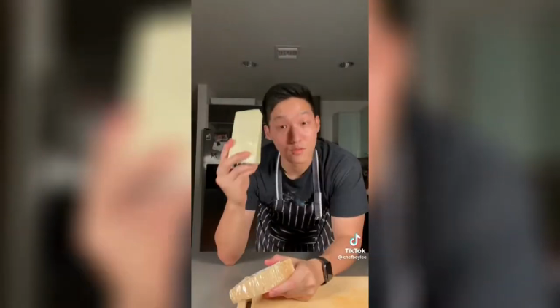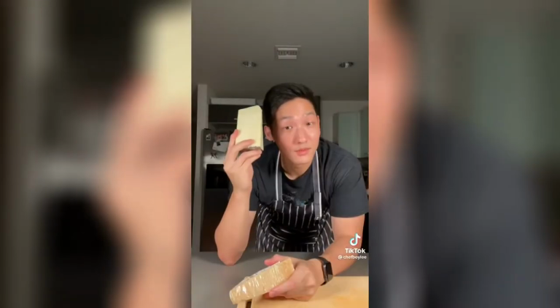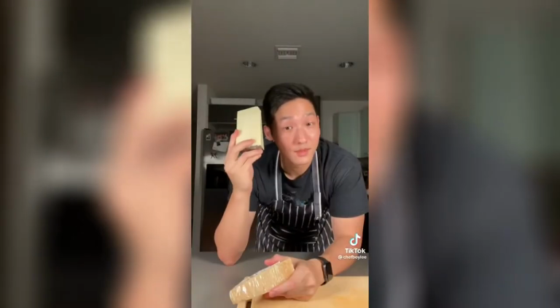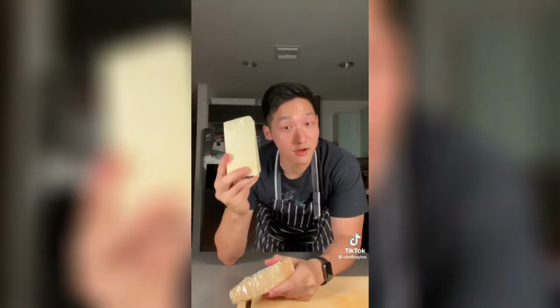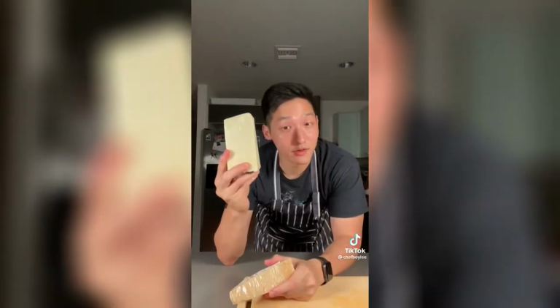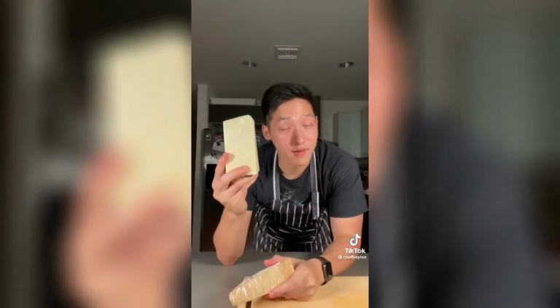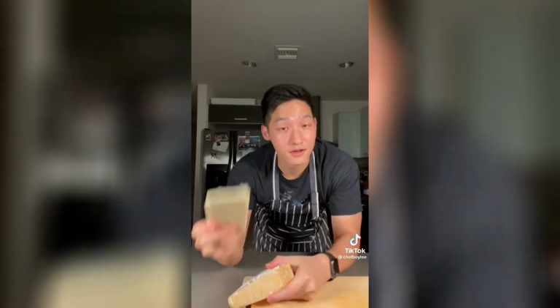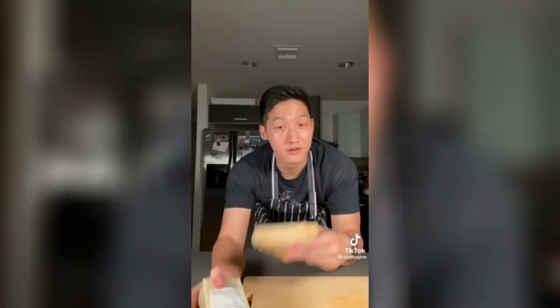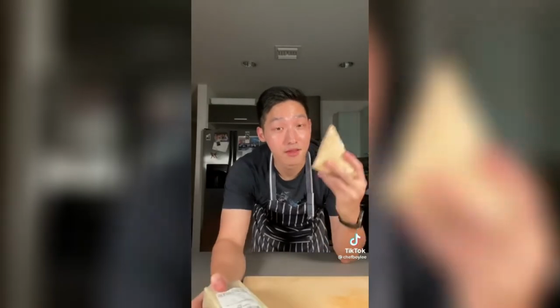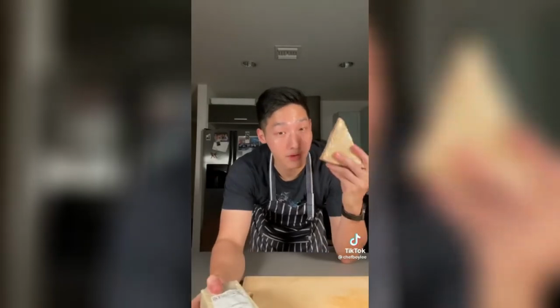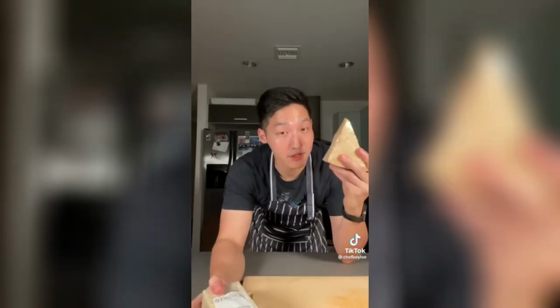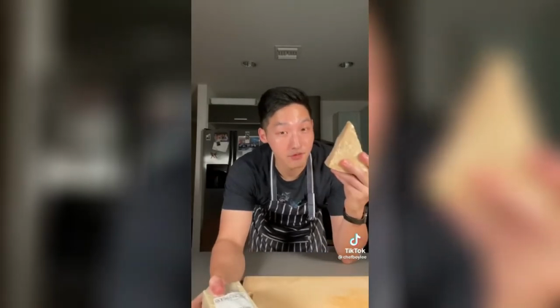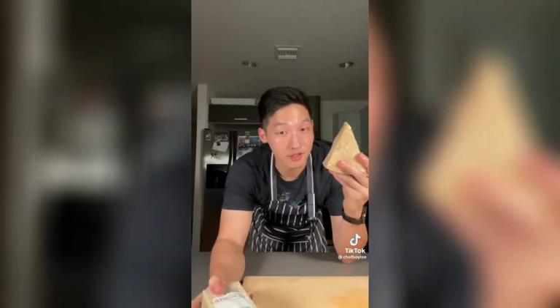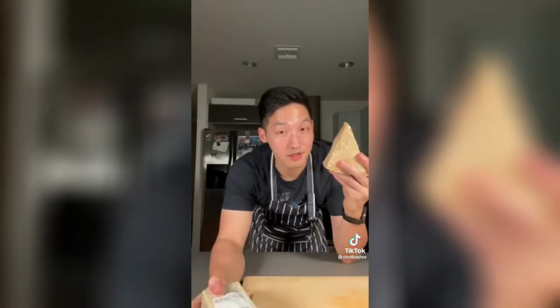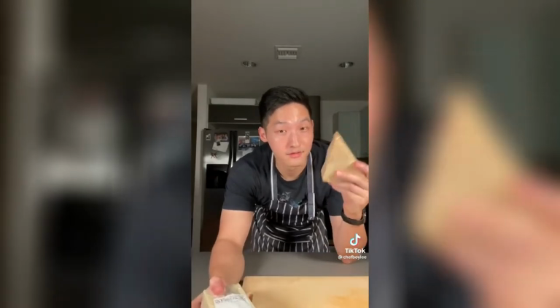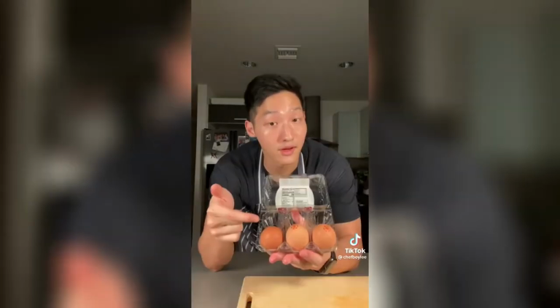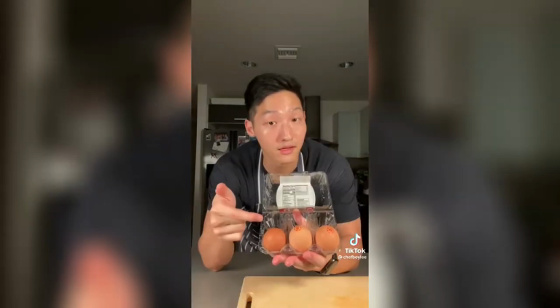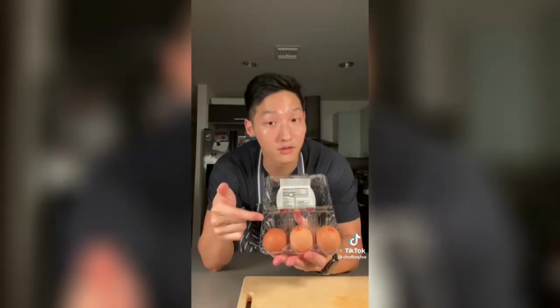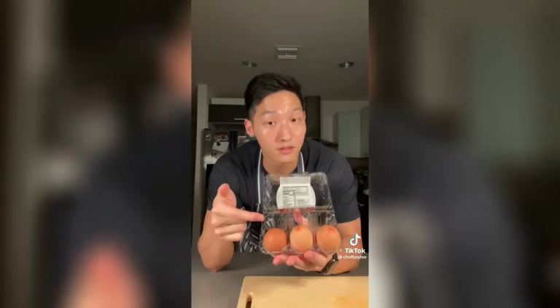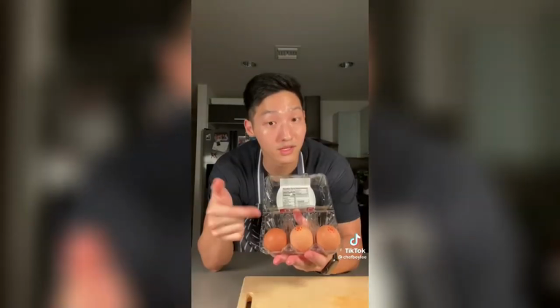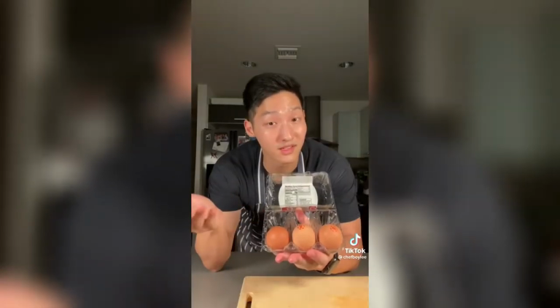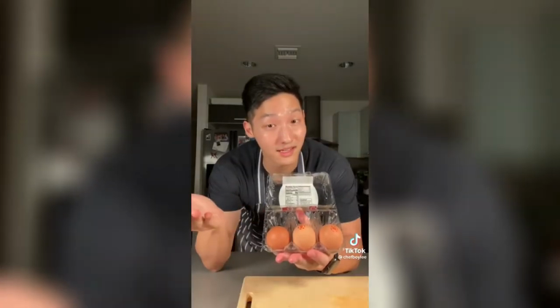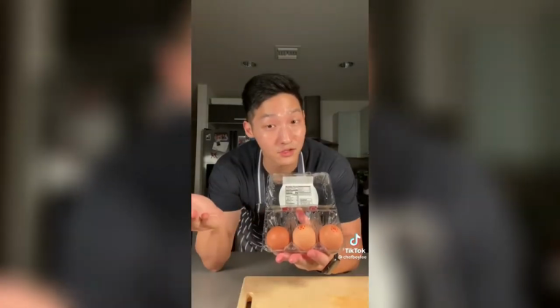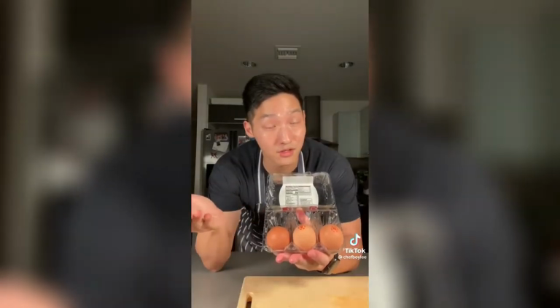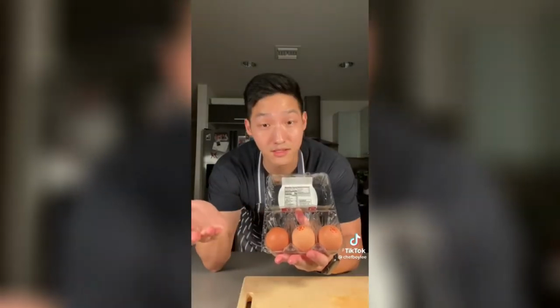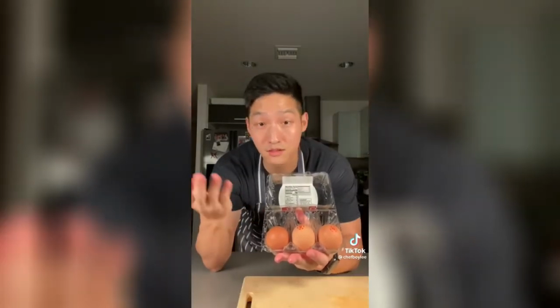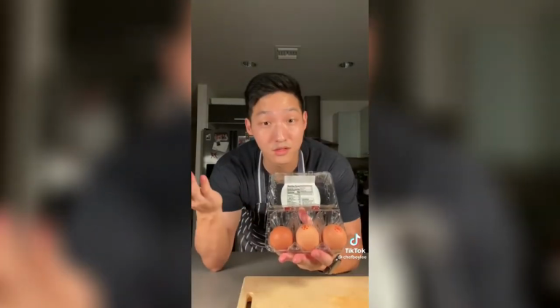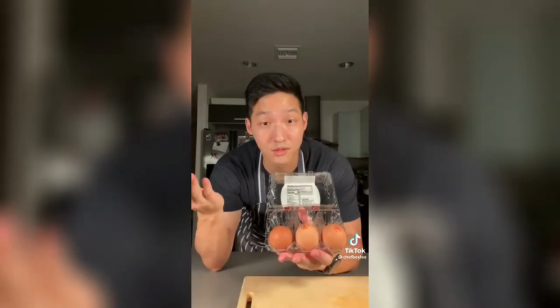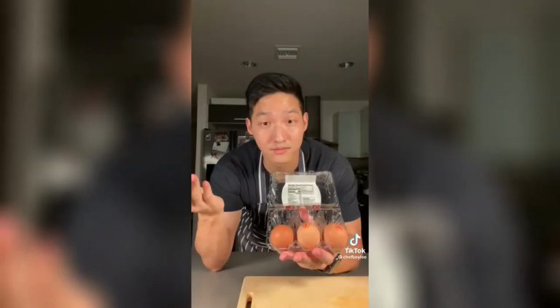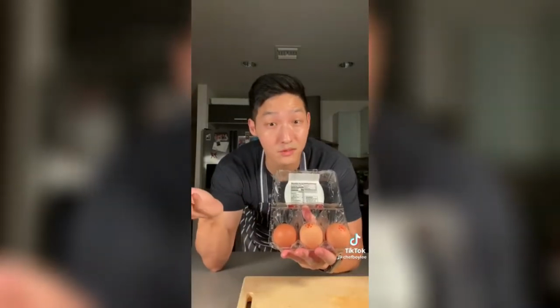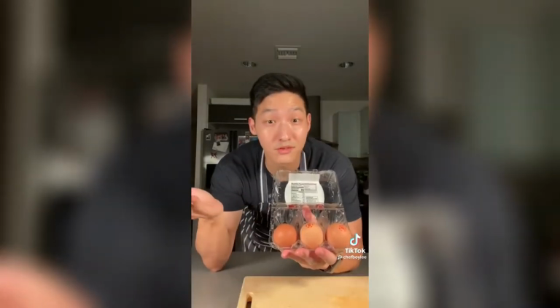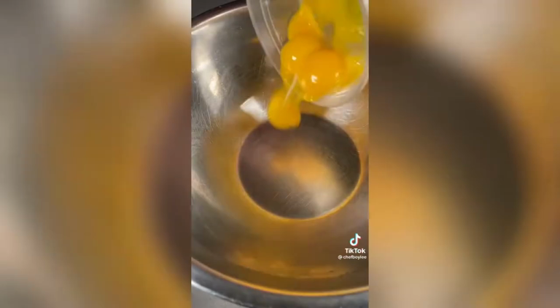We're gonna be using Pecorino Romano and Parmigiano Reggiano. Three egg yolks, but if you like it extra creamy, do another one.